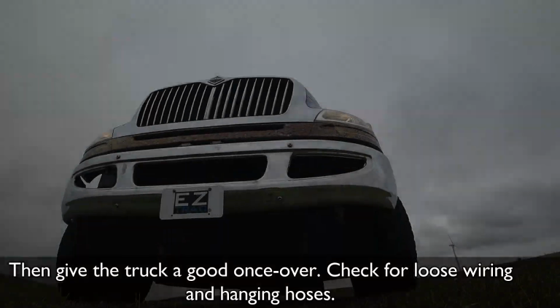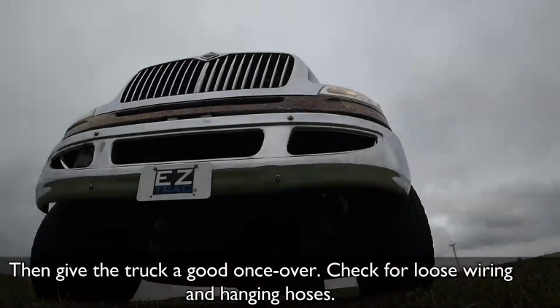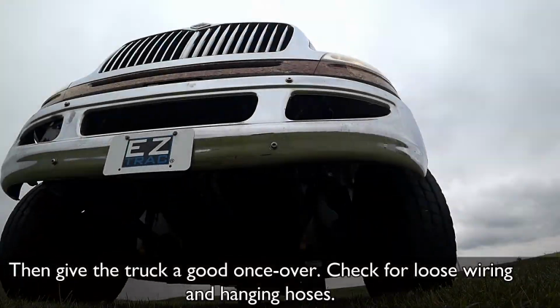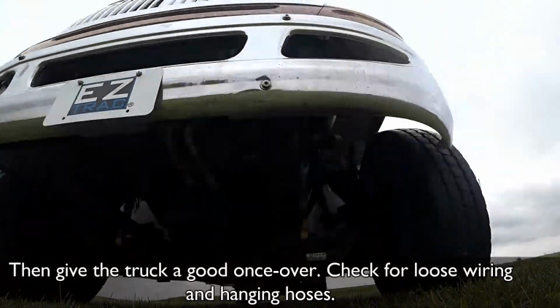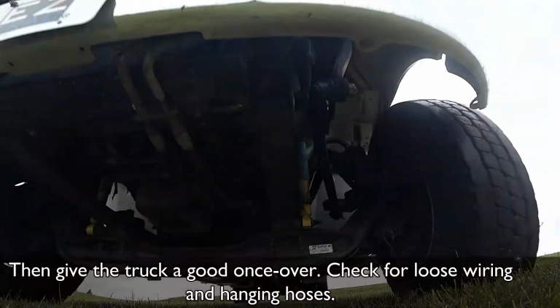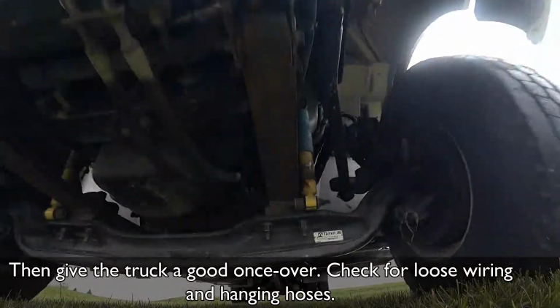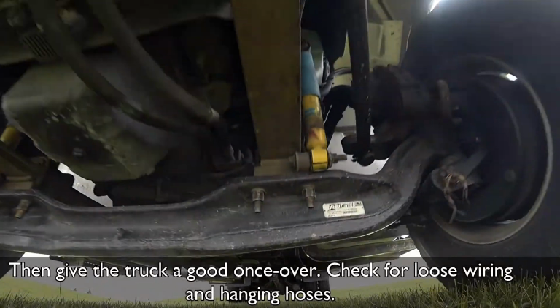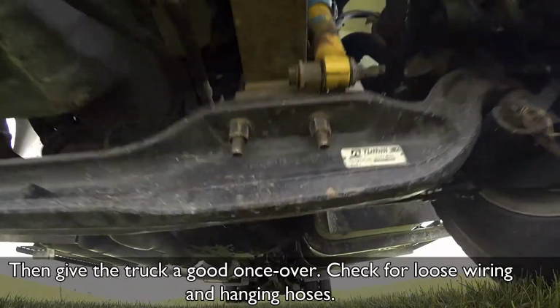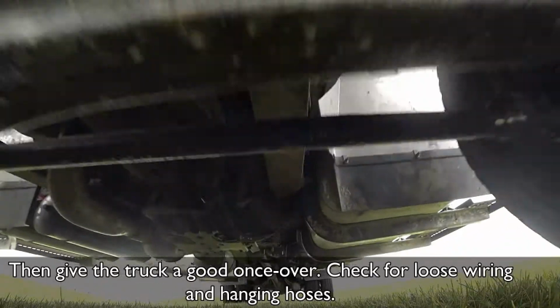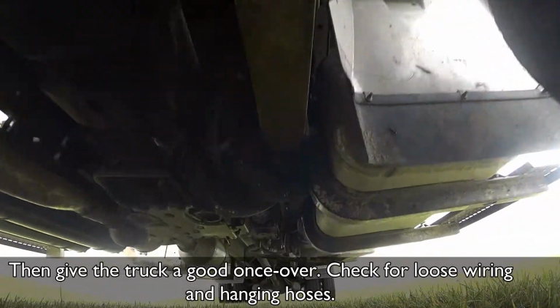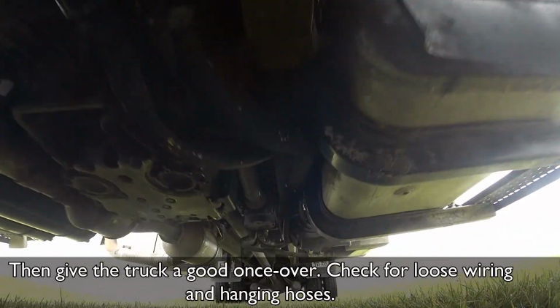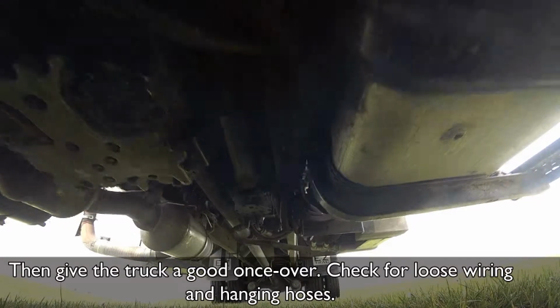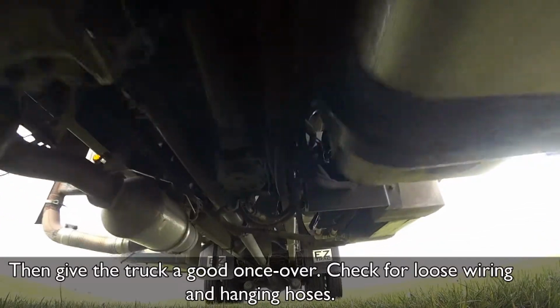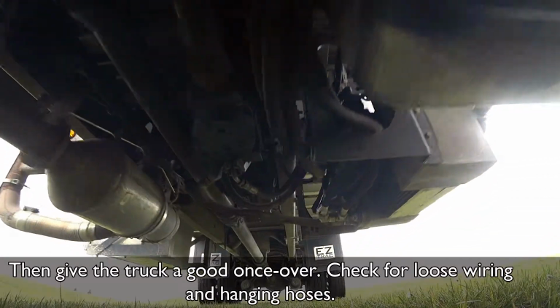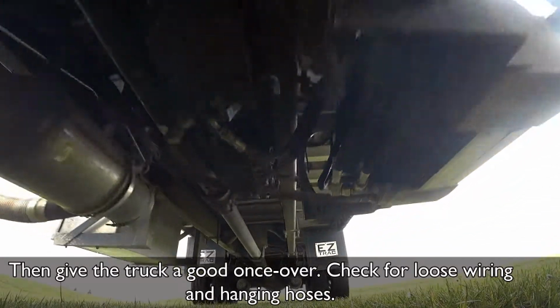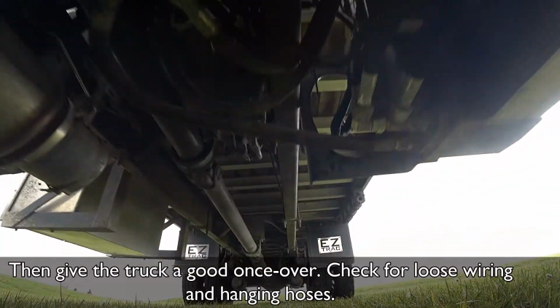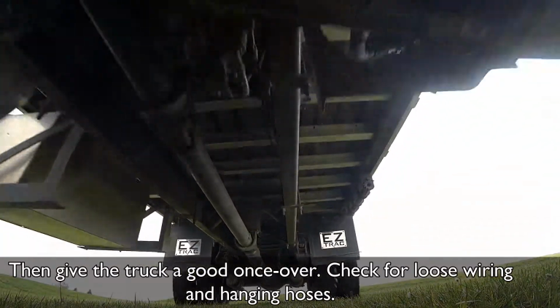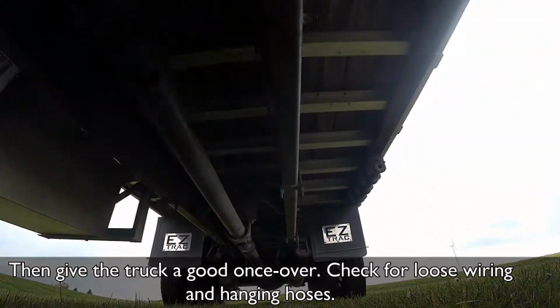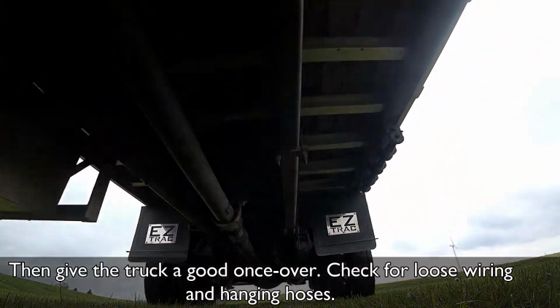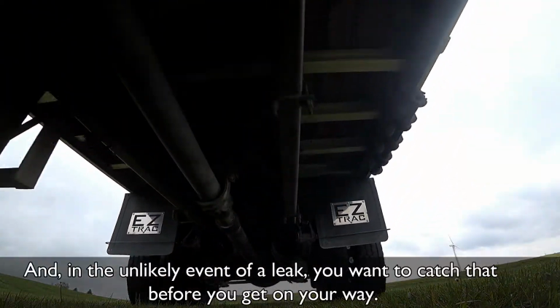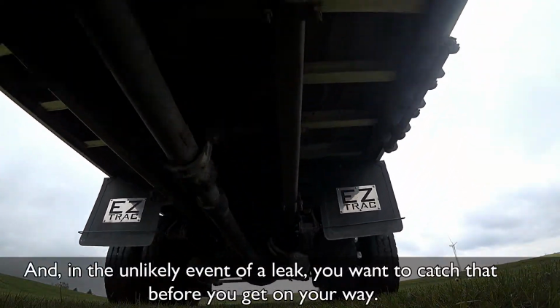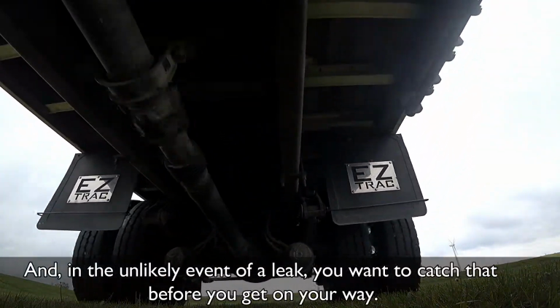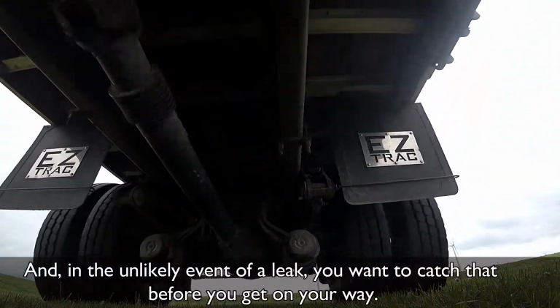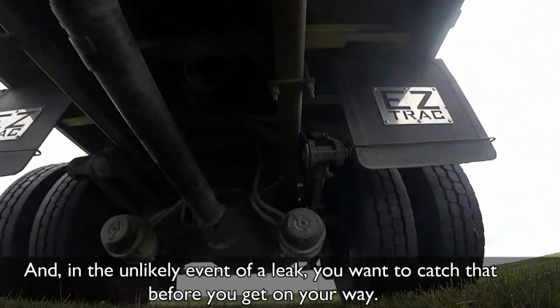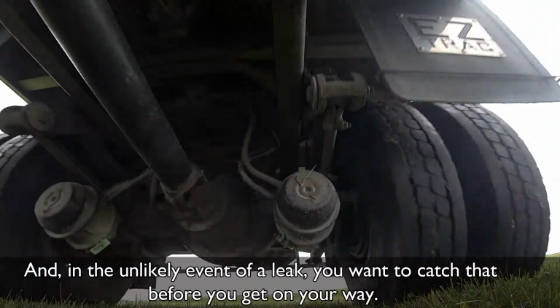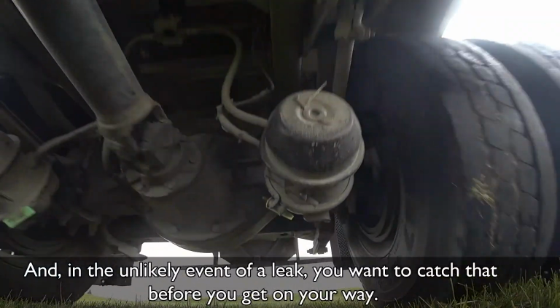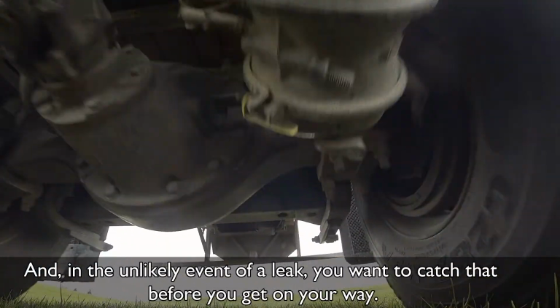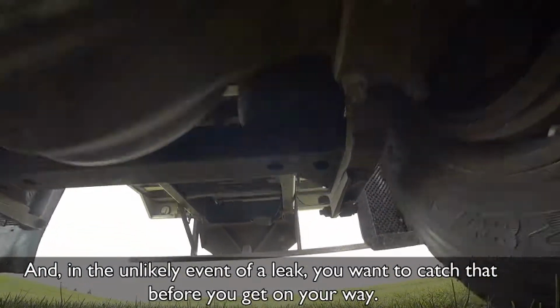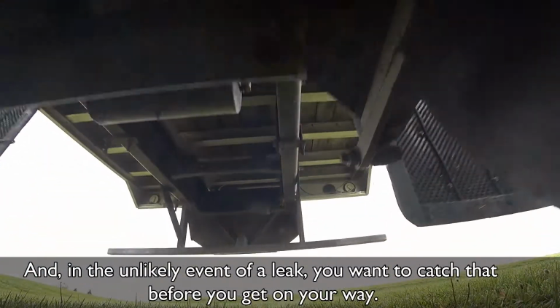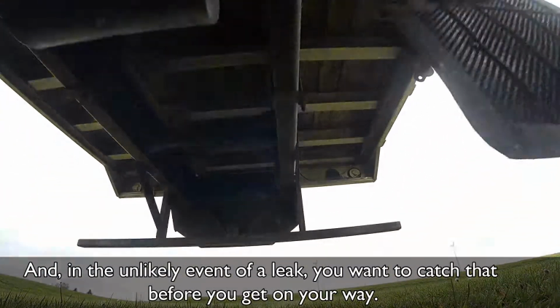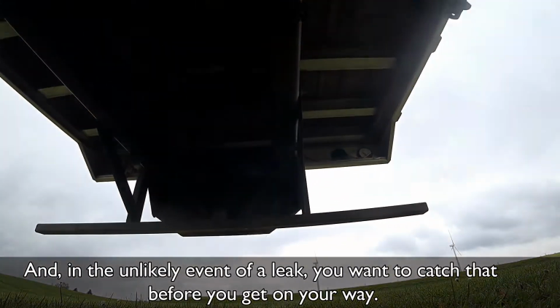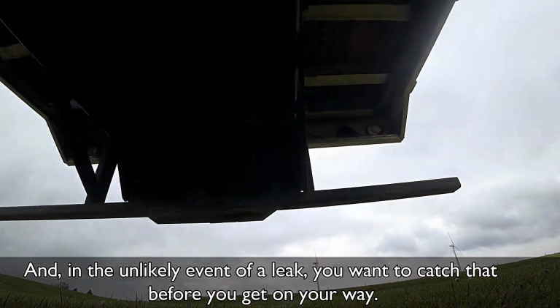Then, give the truck a good once-over. Check for loose wiring and hanging hoses. And, in the unlikely event of a leak, you want to catch that before you get on your way.